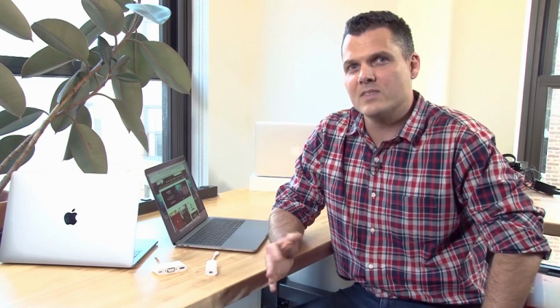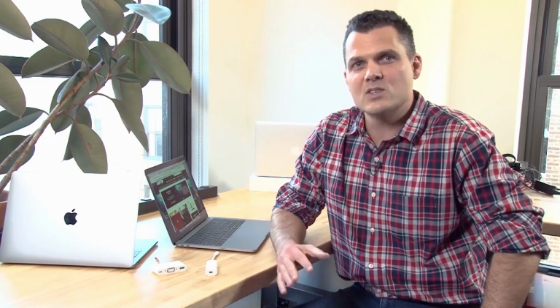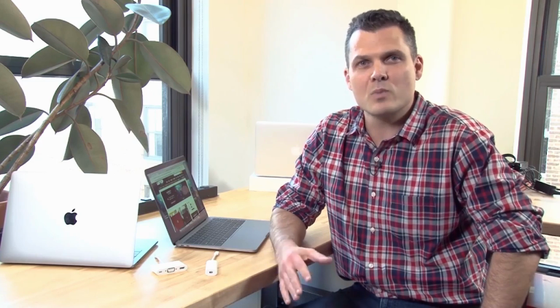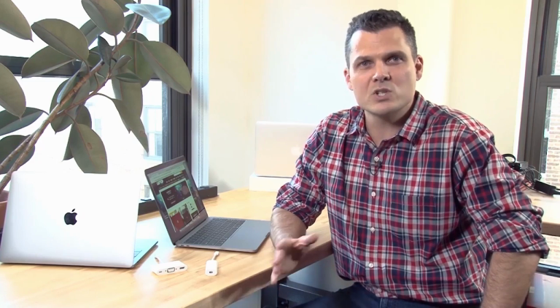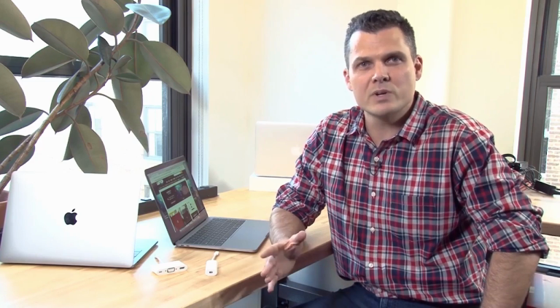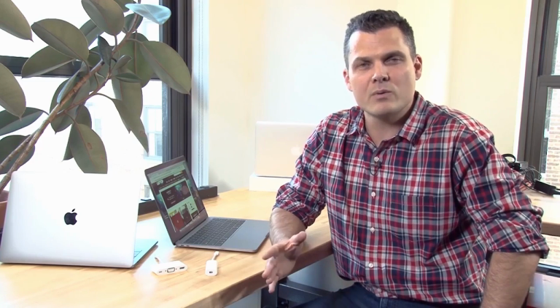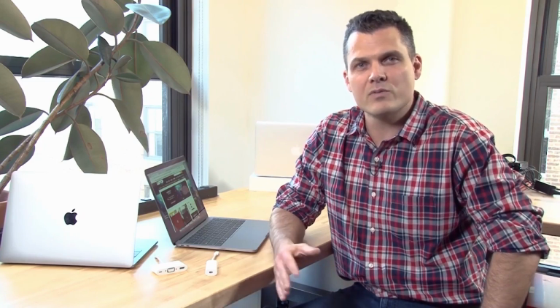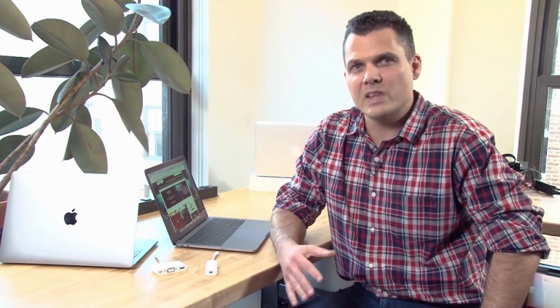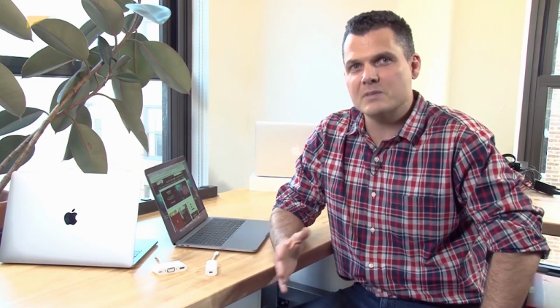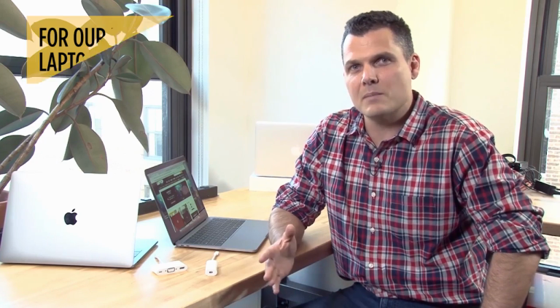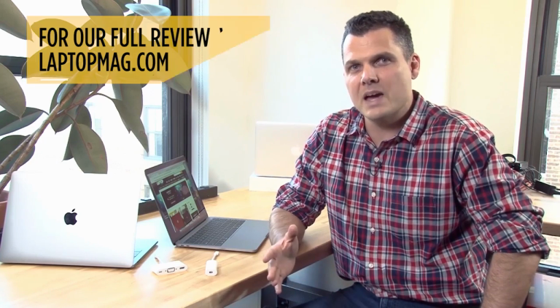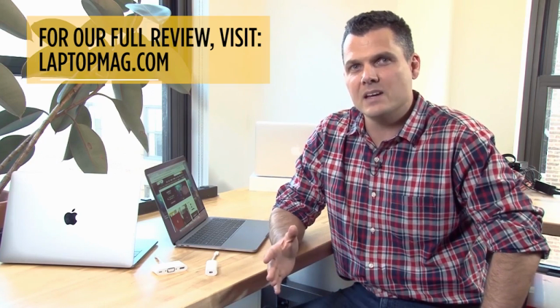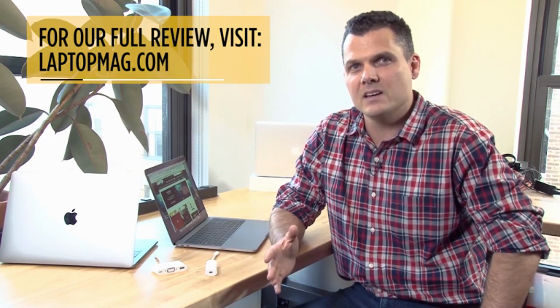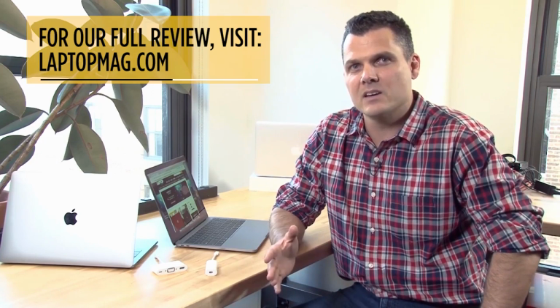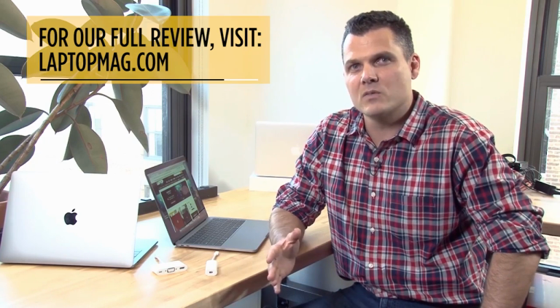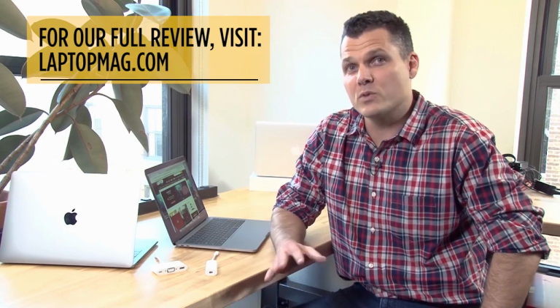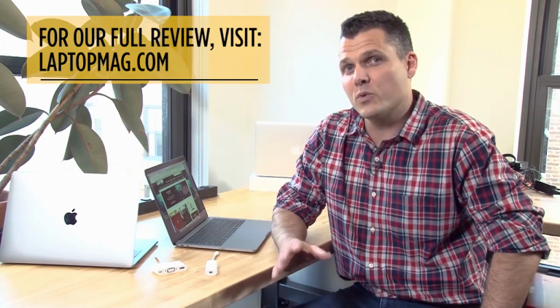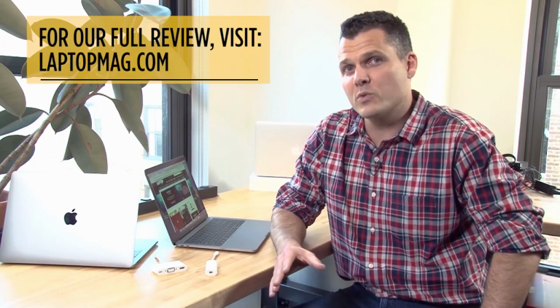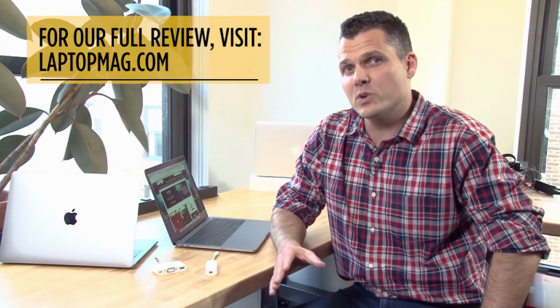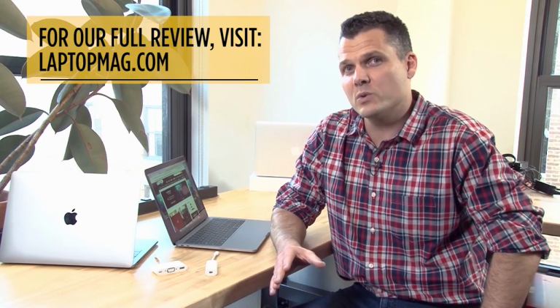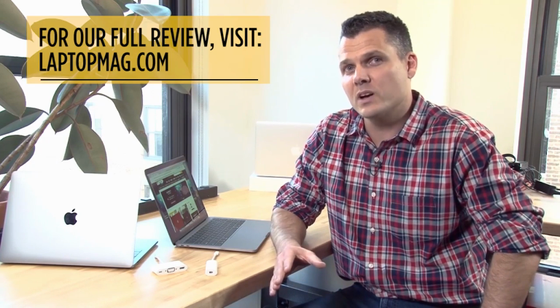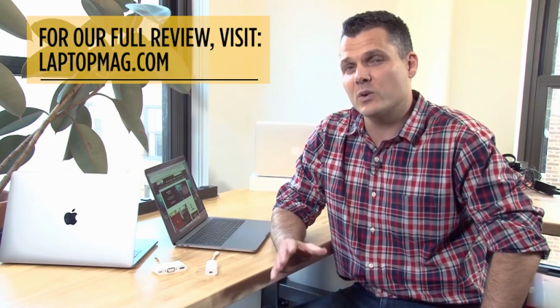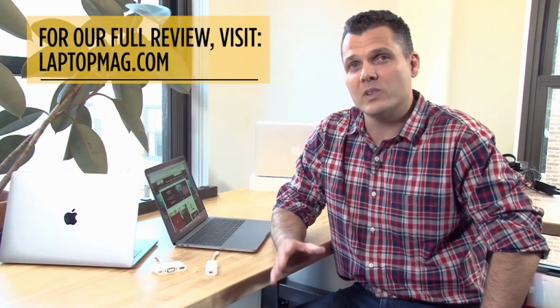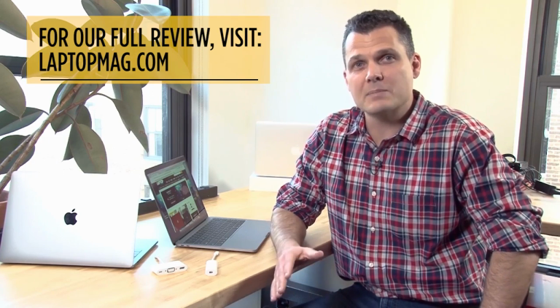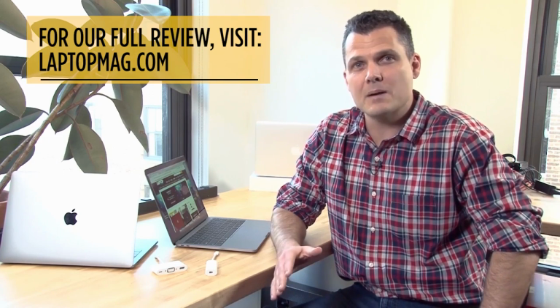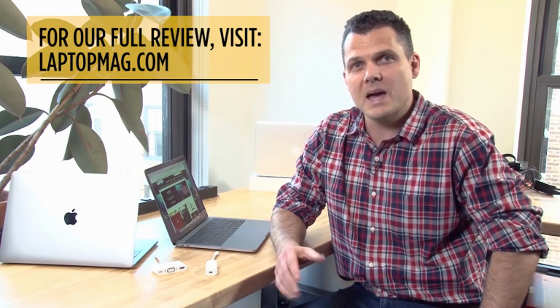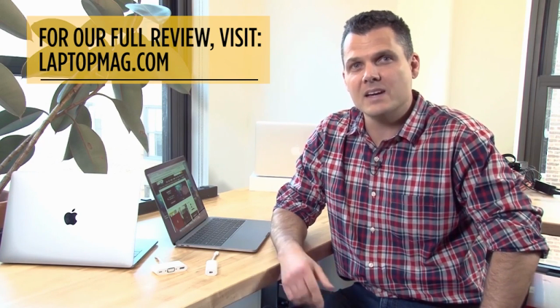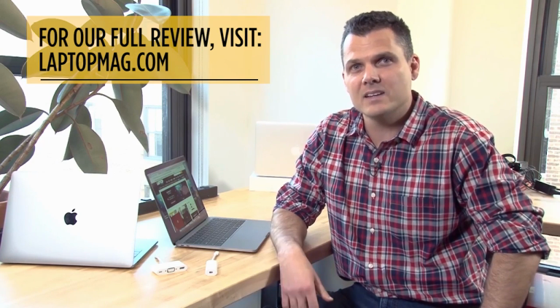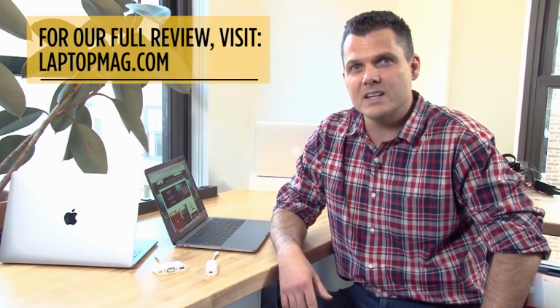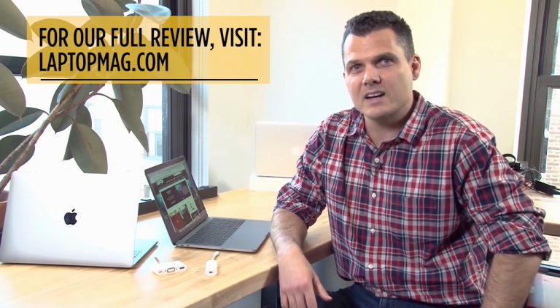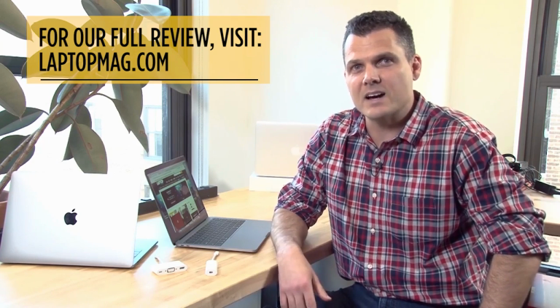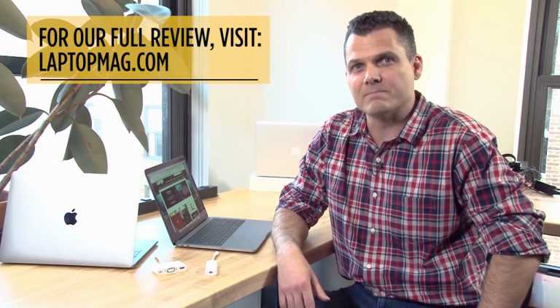This is Mark Spoonhour for Laptop Mag. For the full review, go to LaptopMag.com.